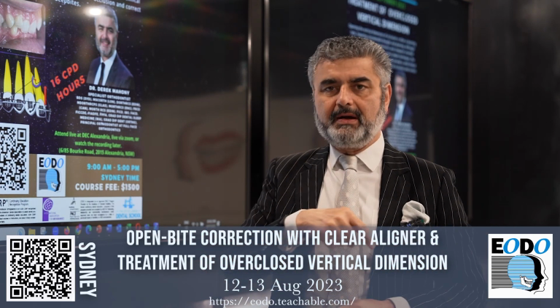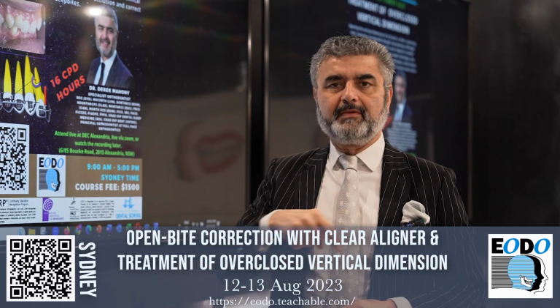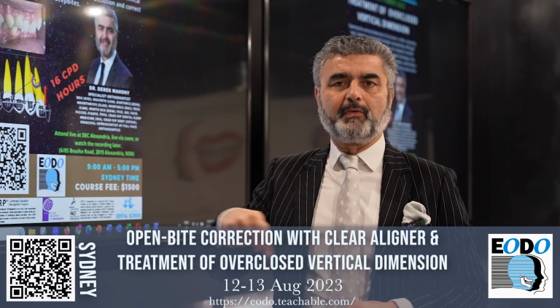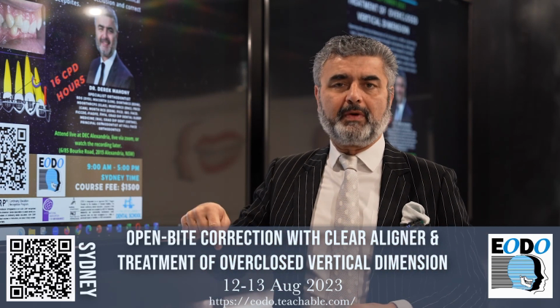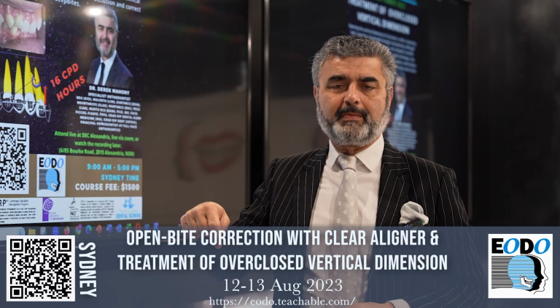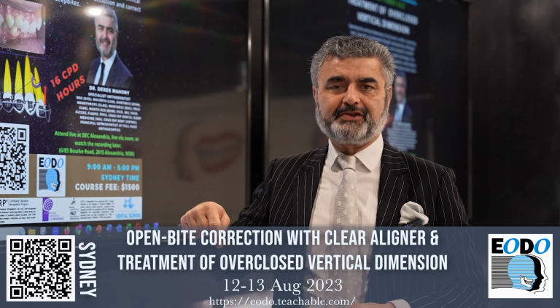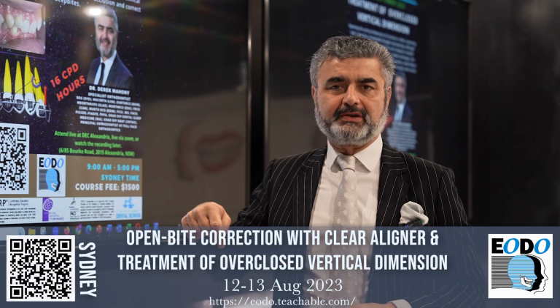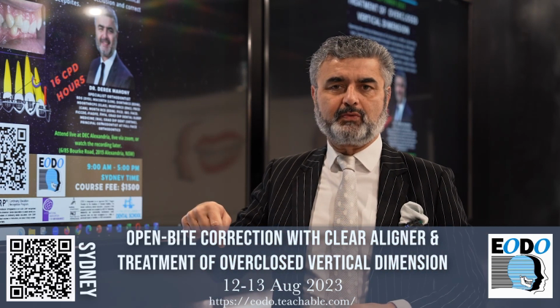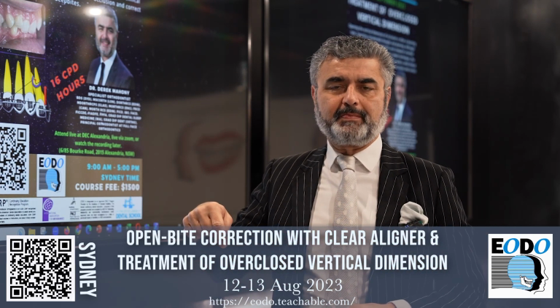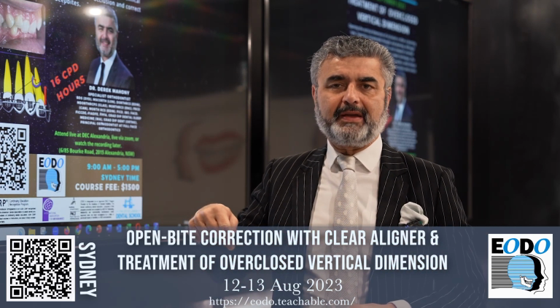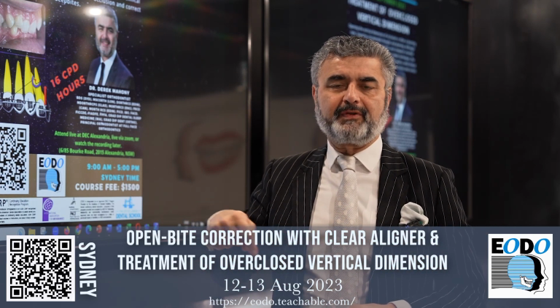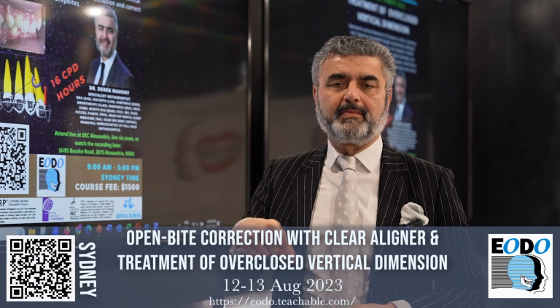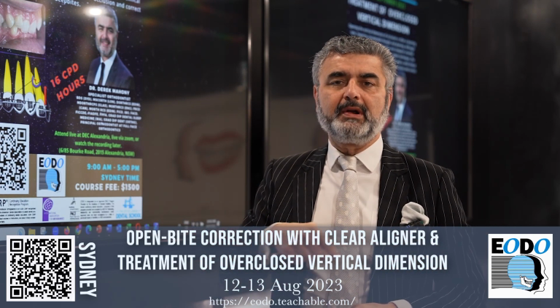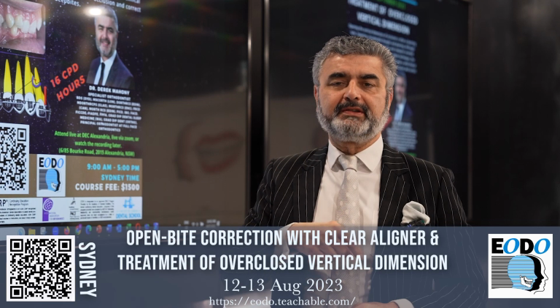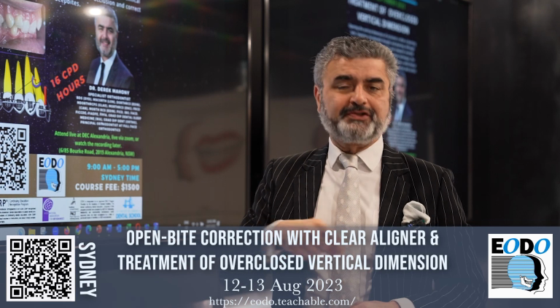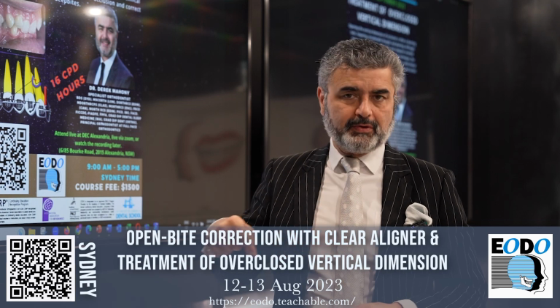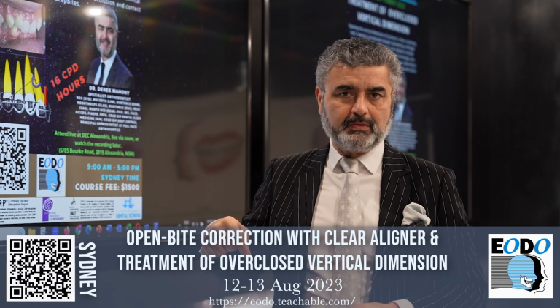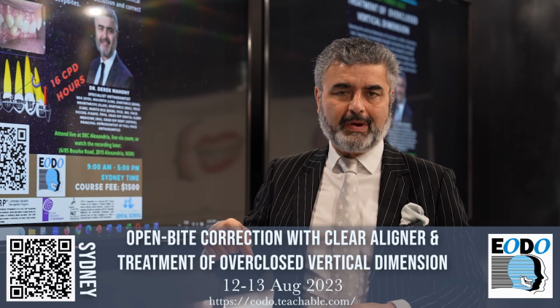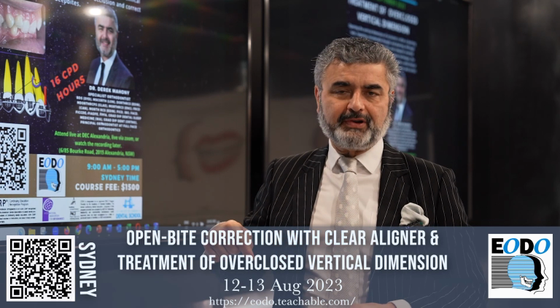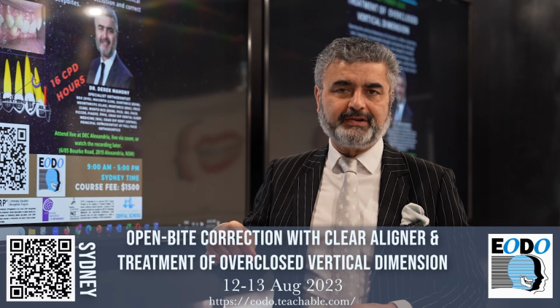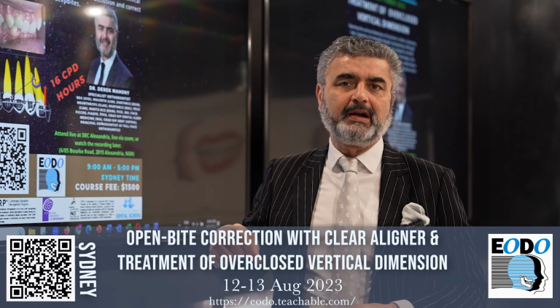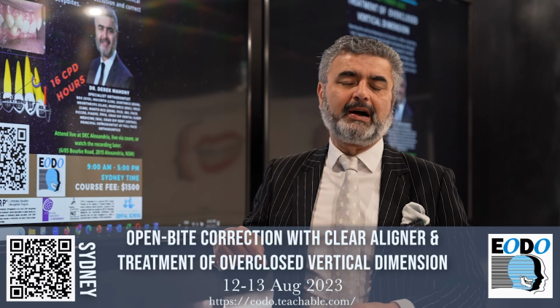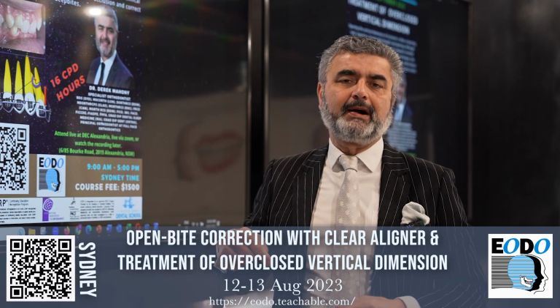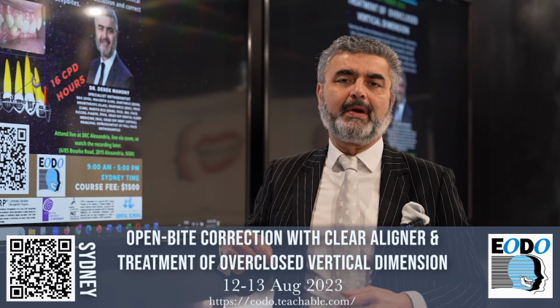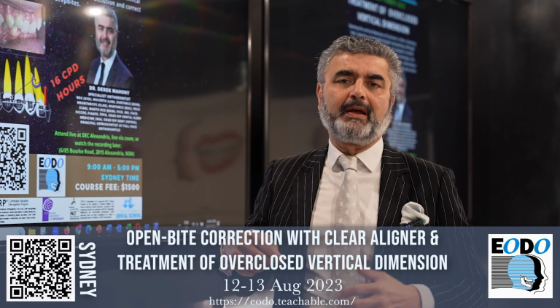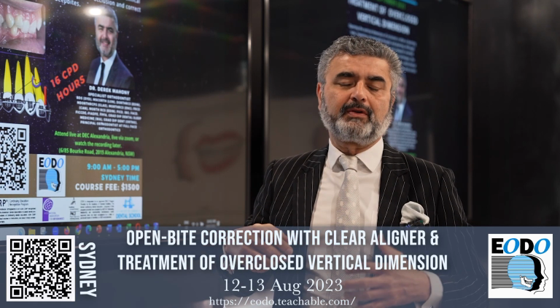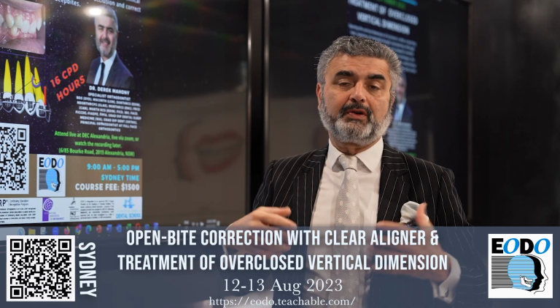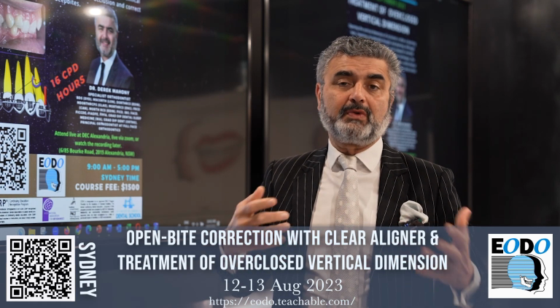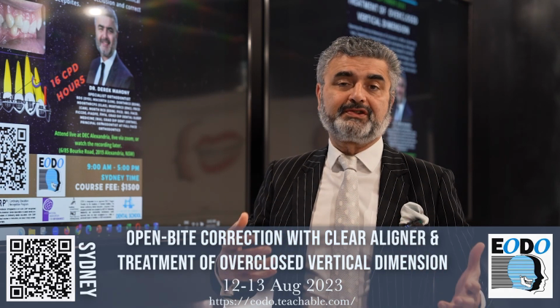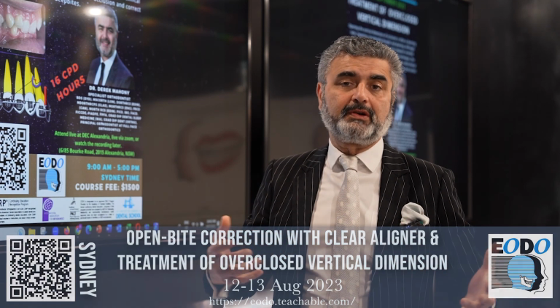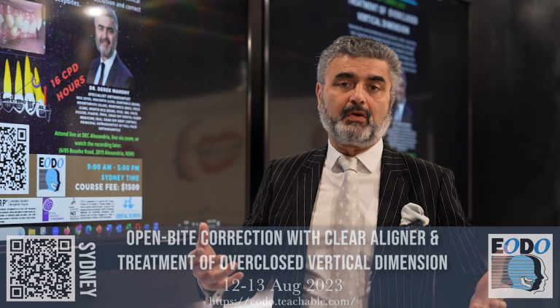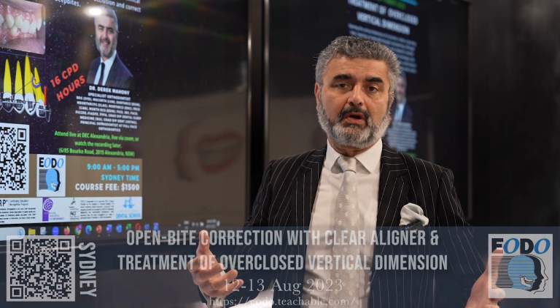Full information is available from the Teachable website and you can register online.